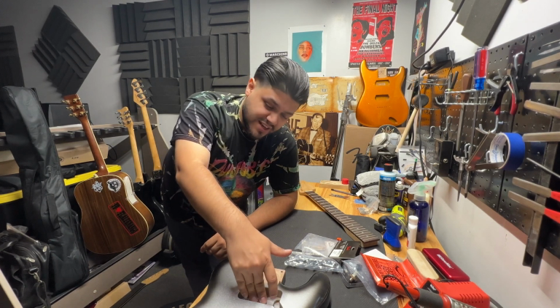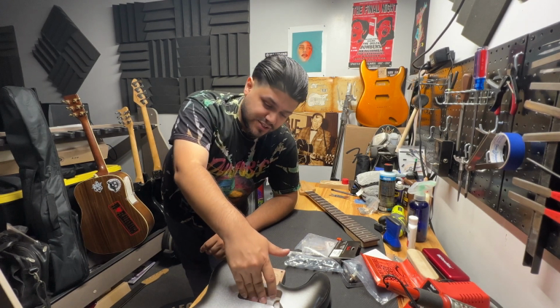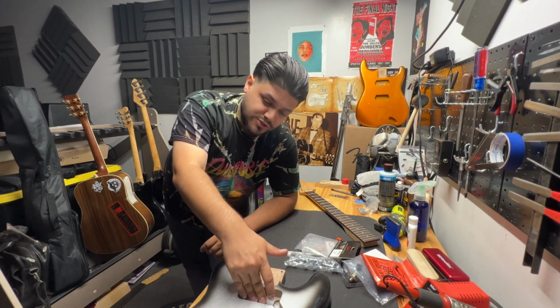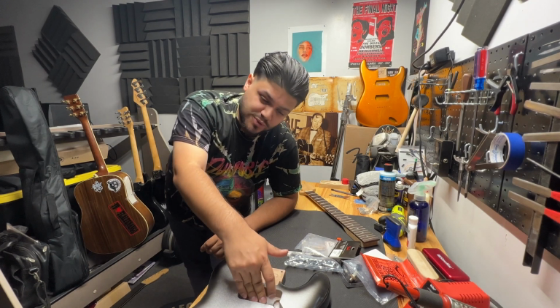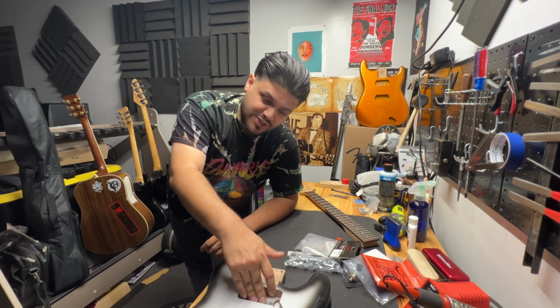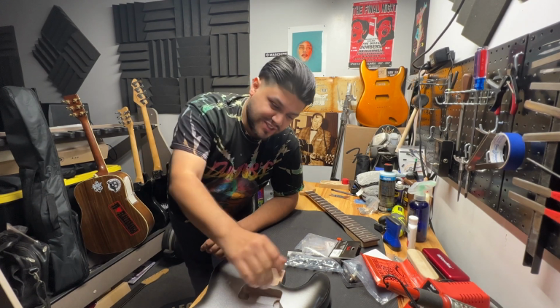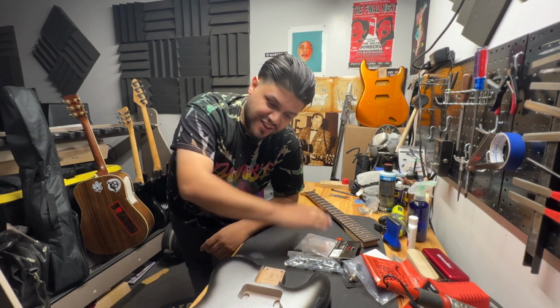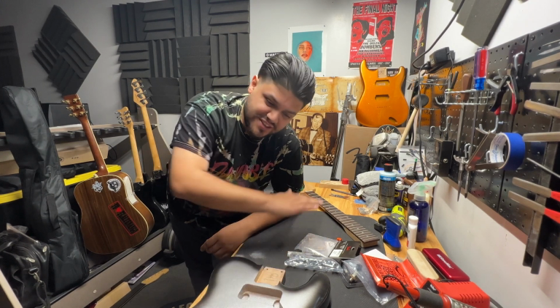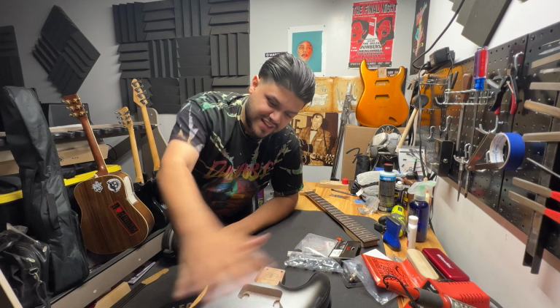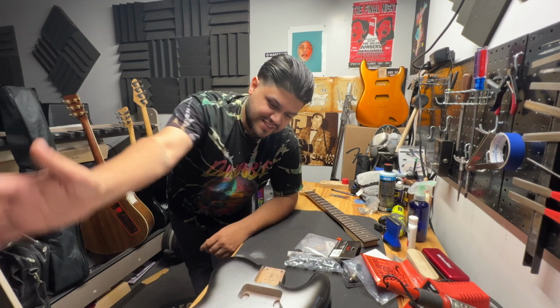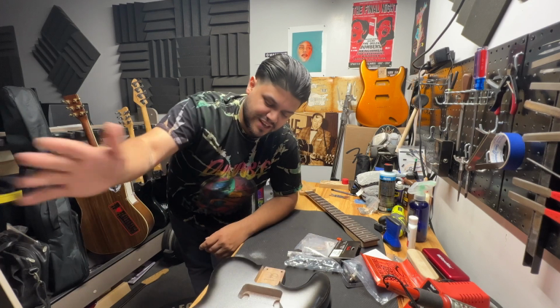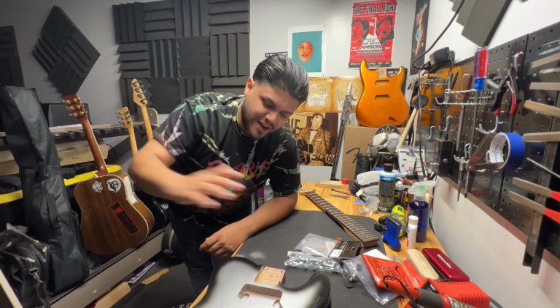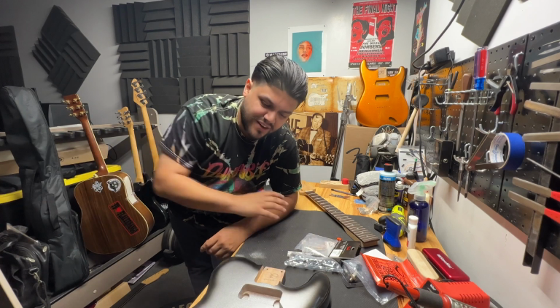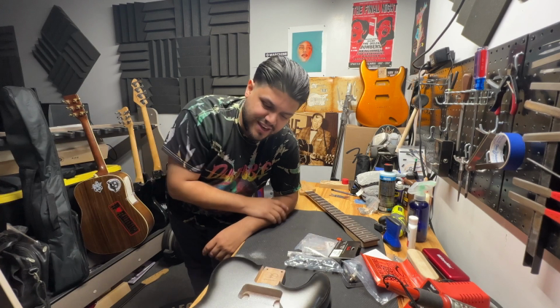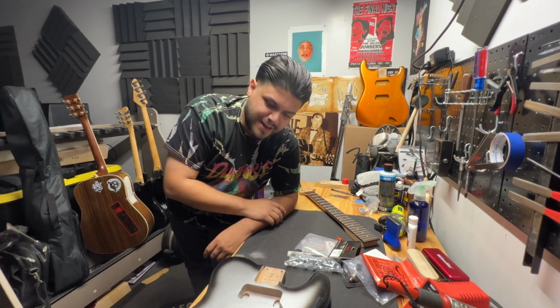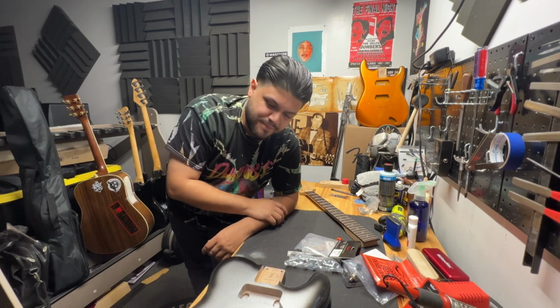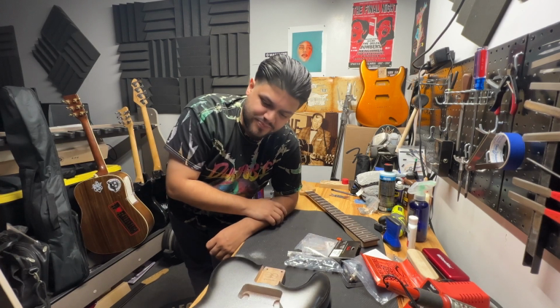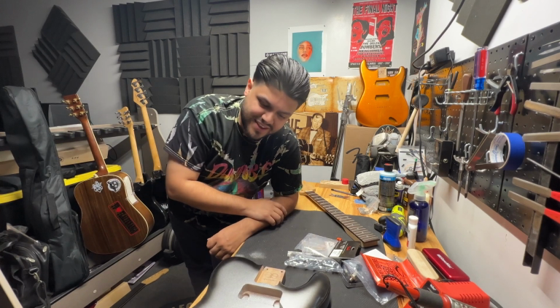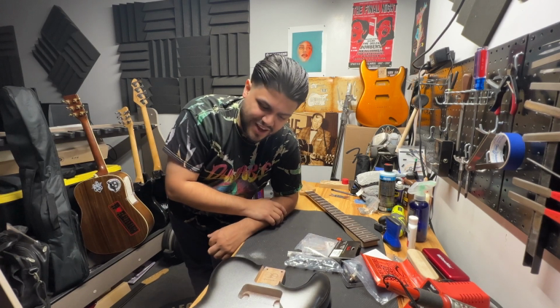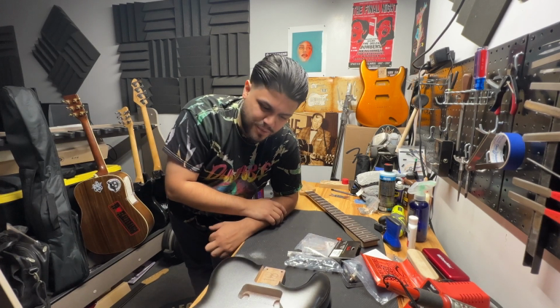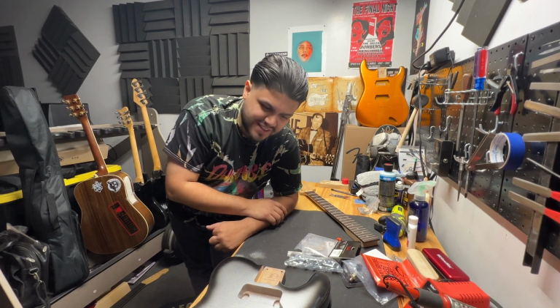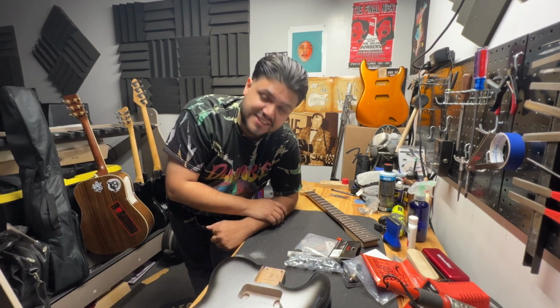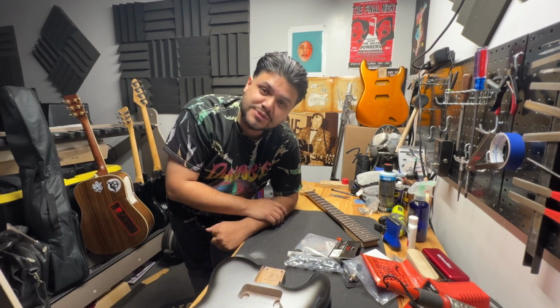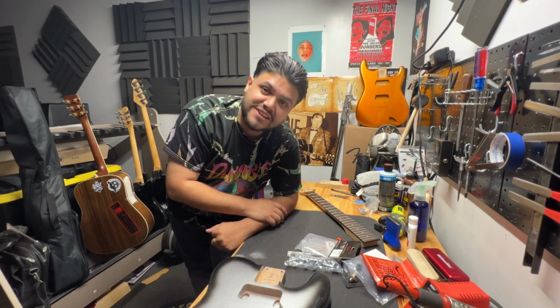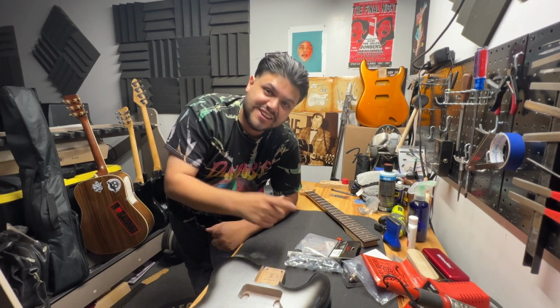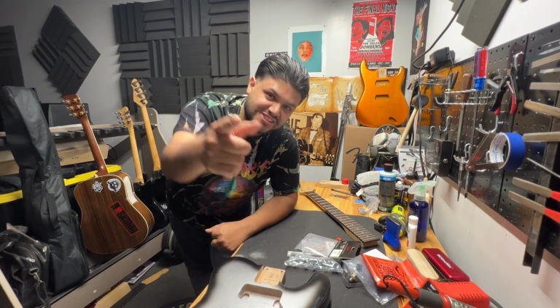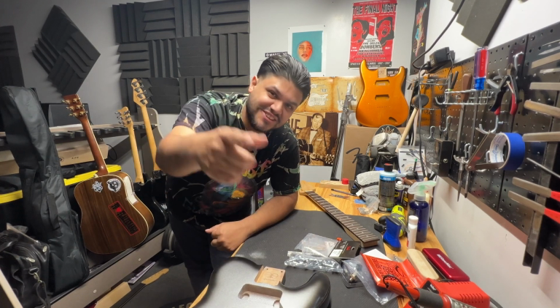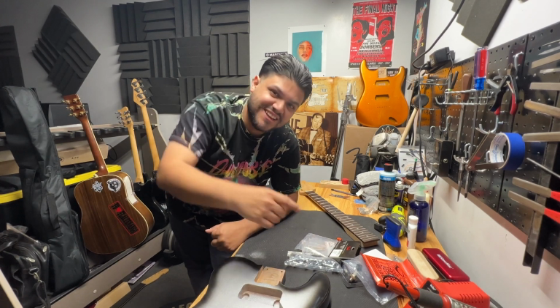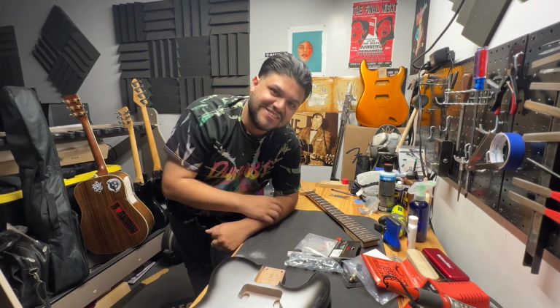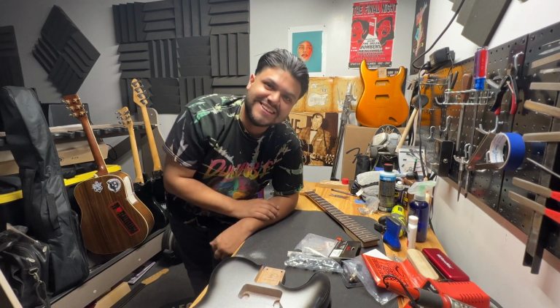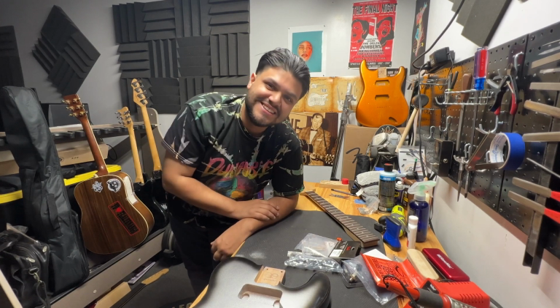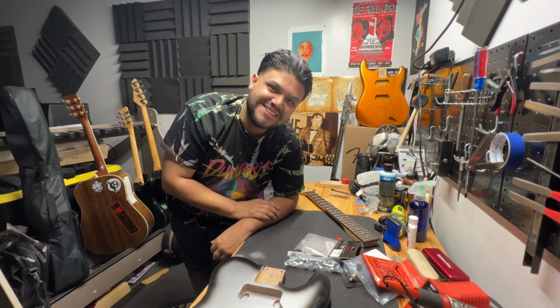I'm super stoked on how the design is going to come out. I hope you guys dig this one. Cheers.